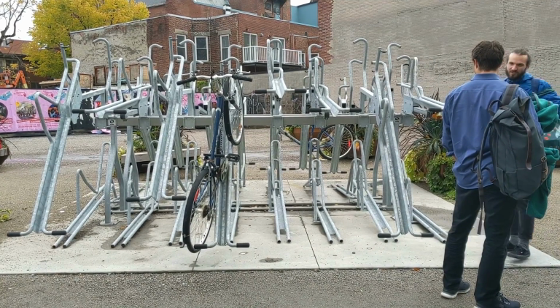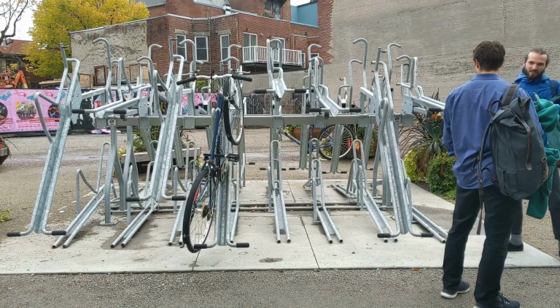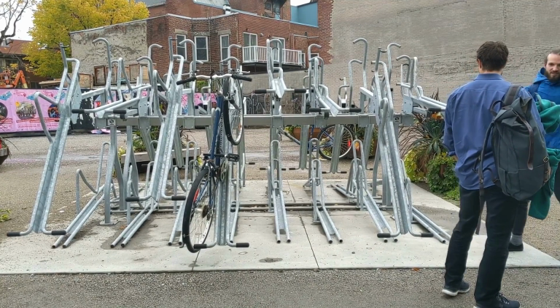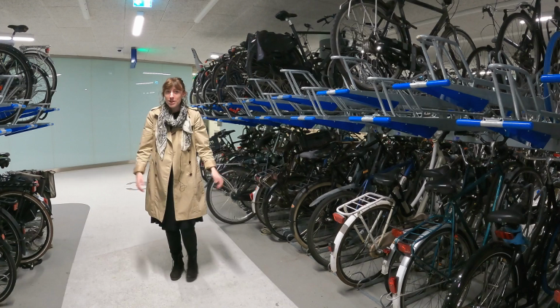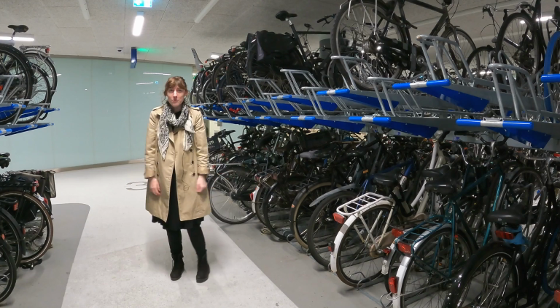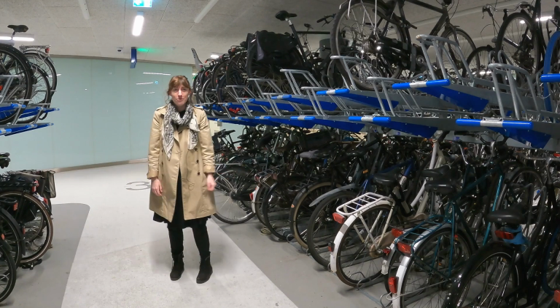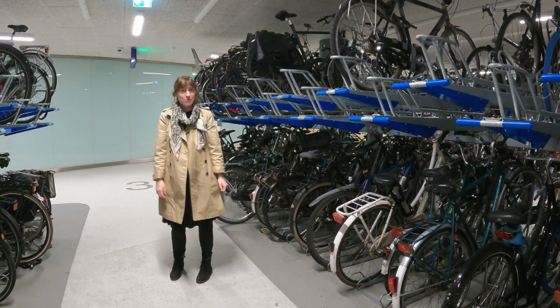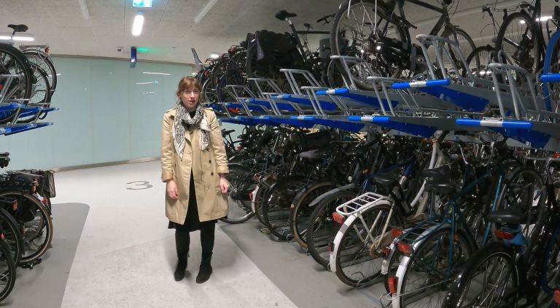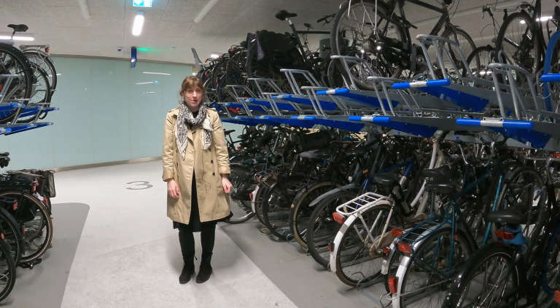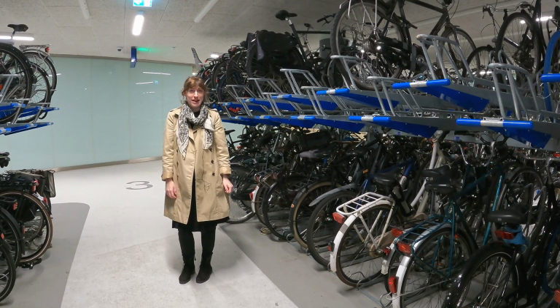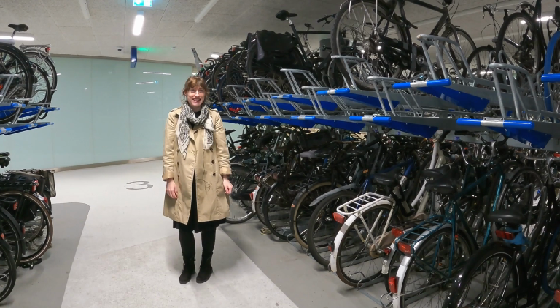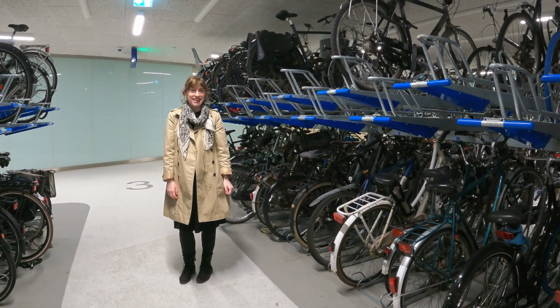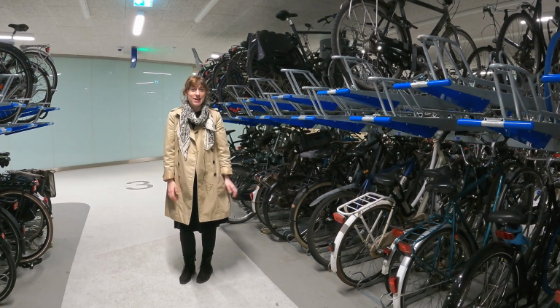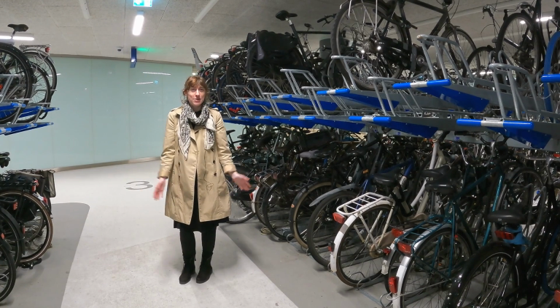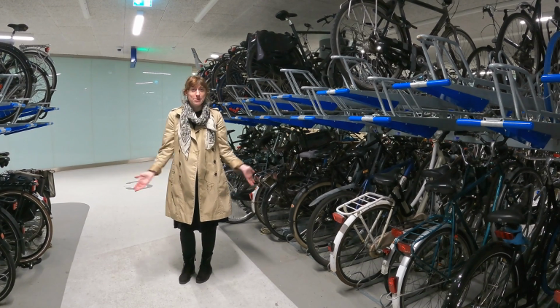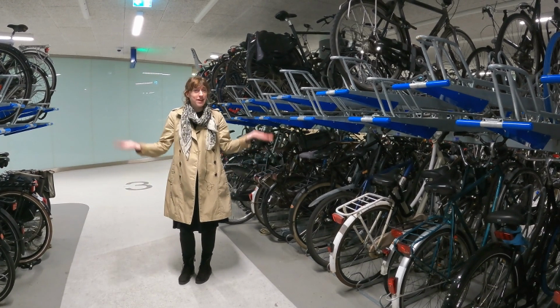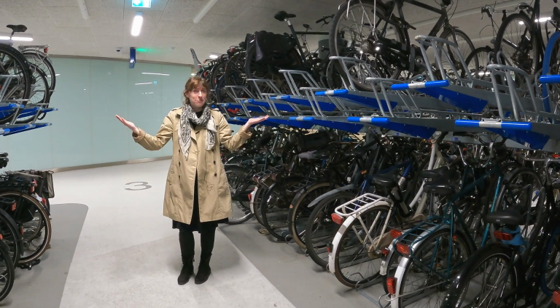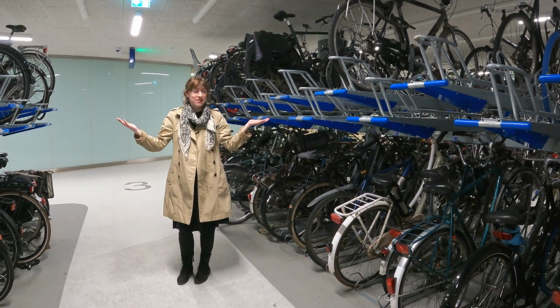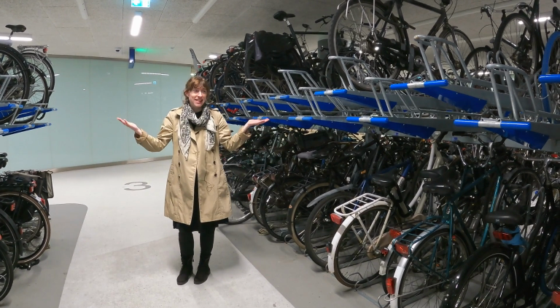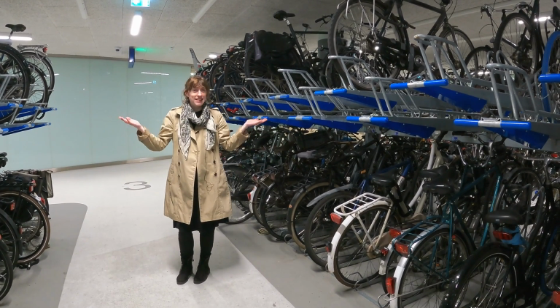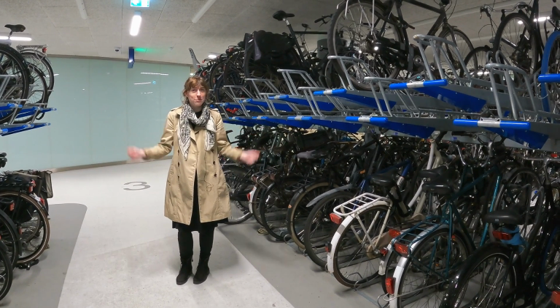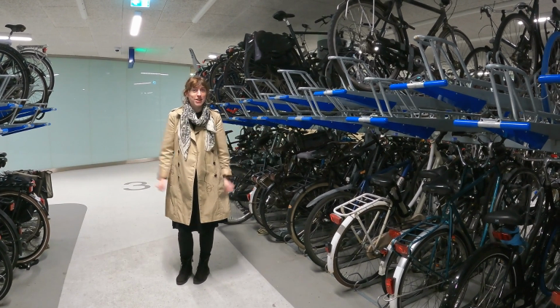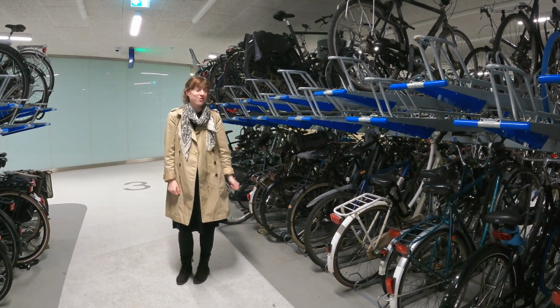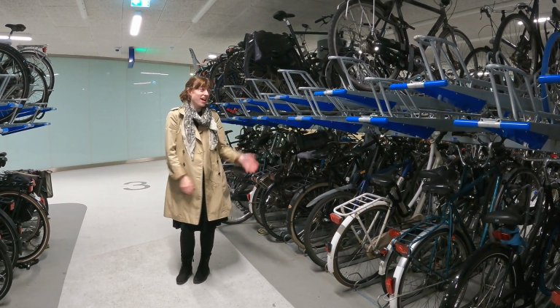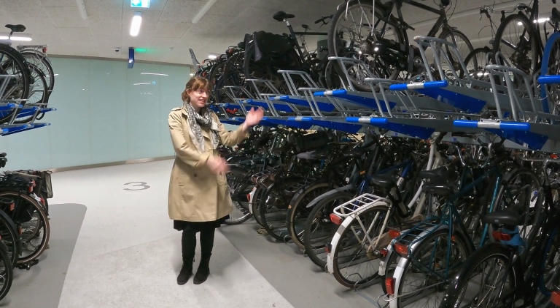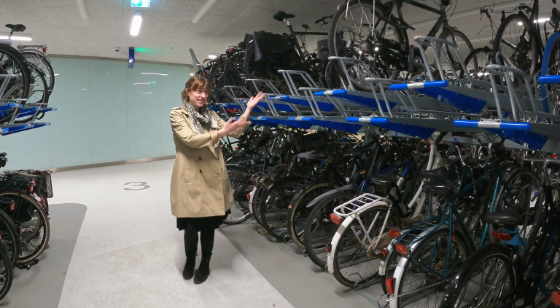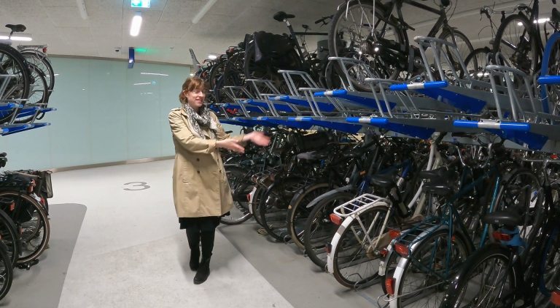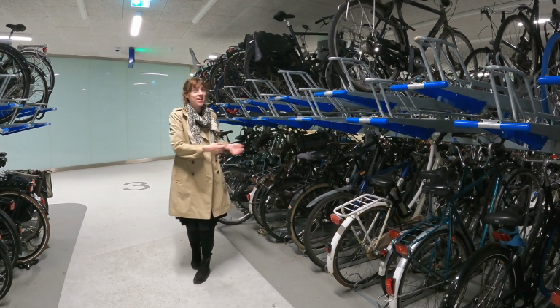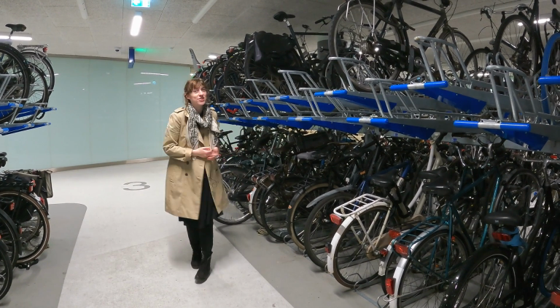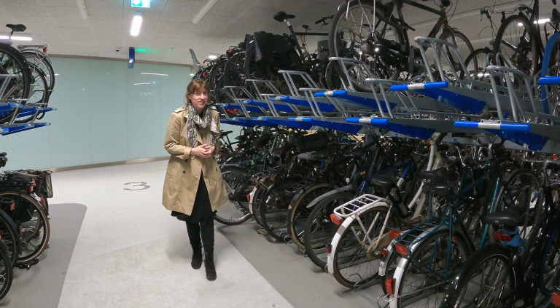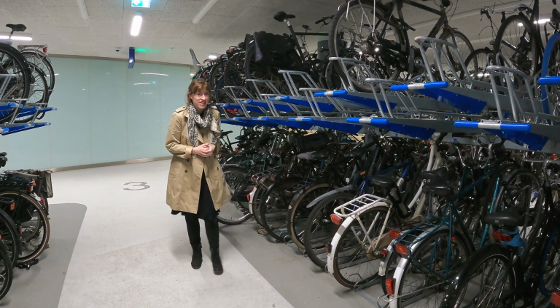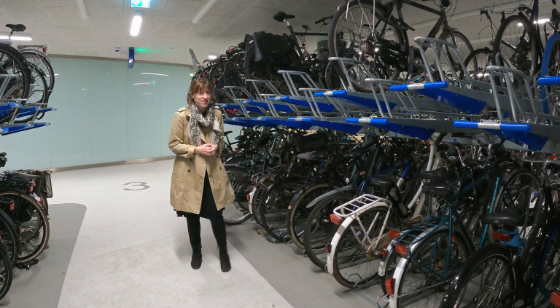If you really want more bike parking capacity, build up like these double-decker racks under Delft Station.